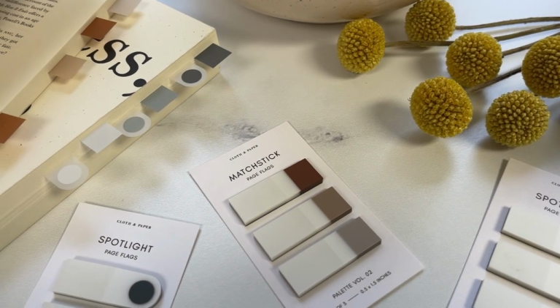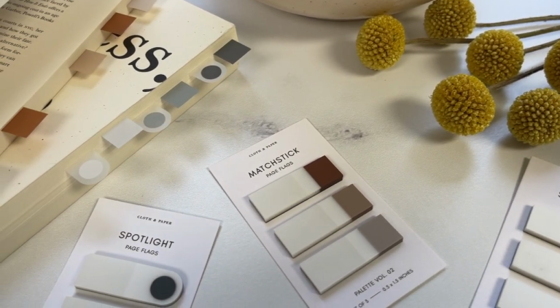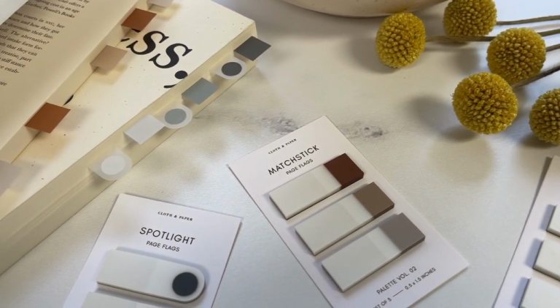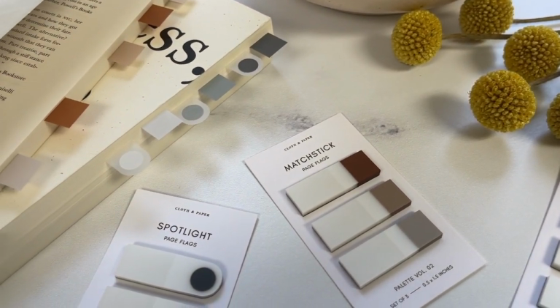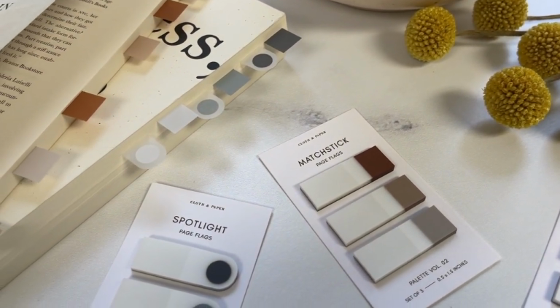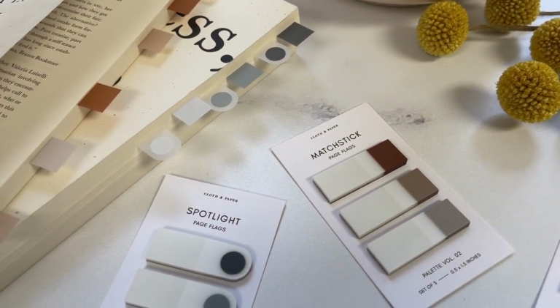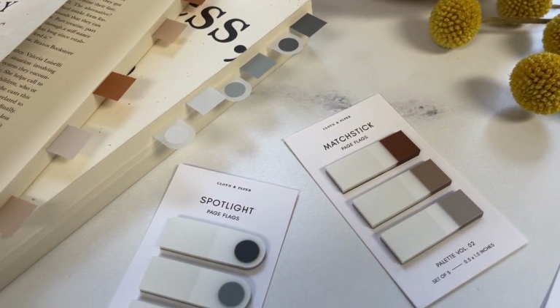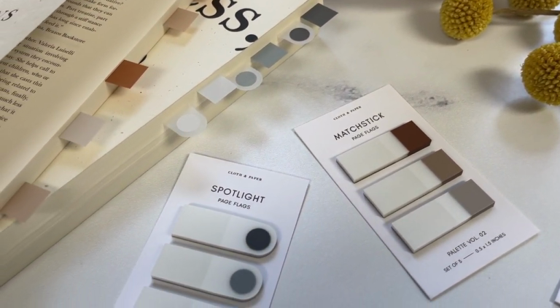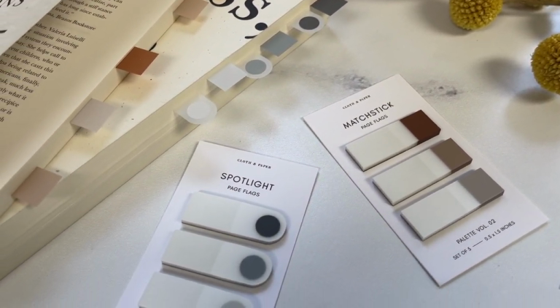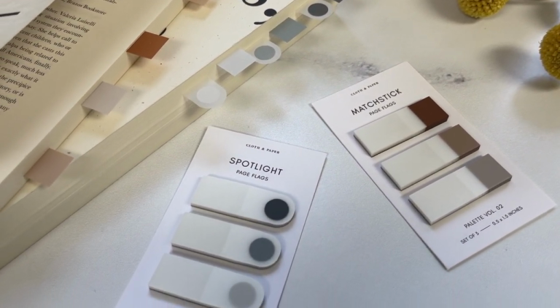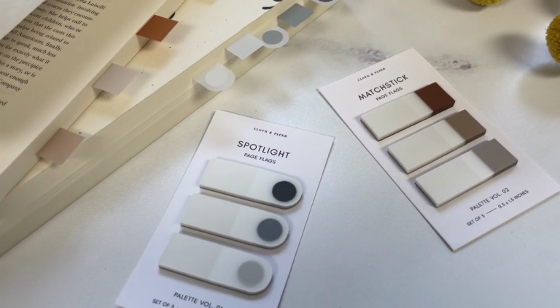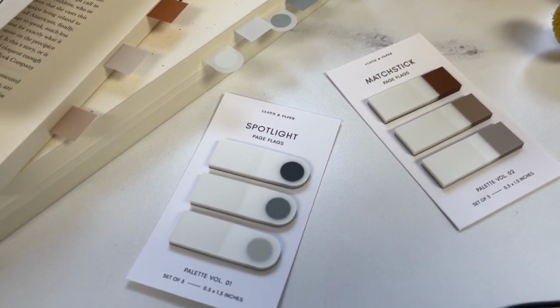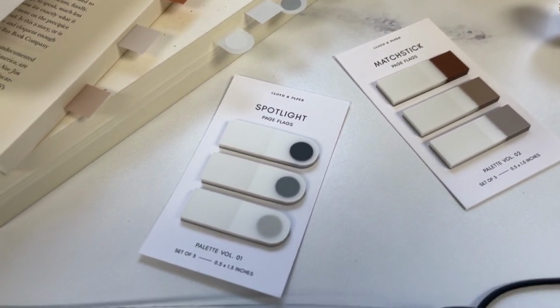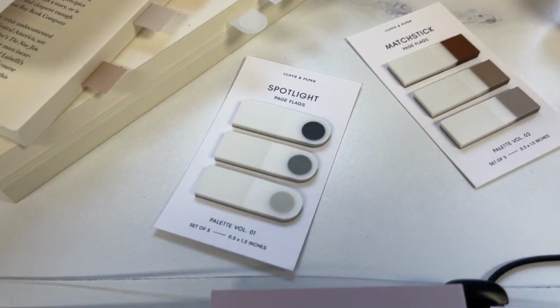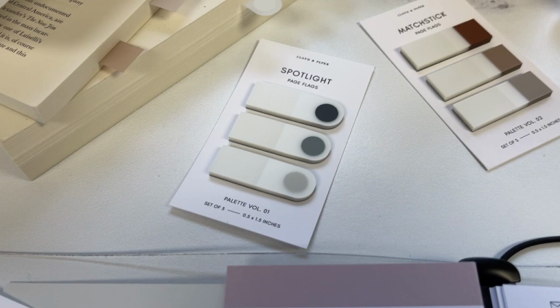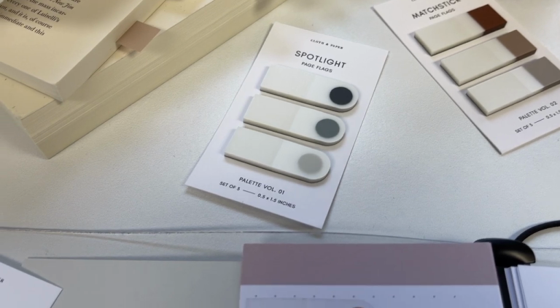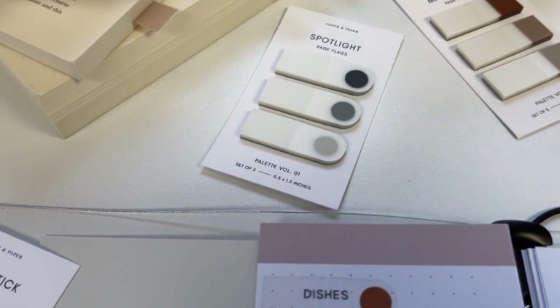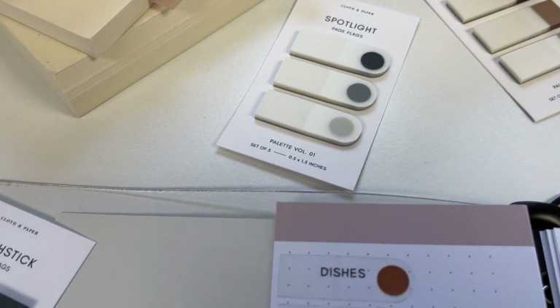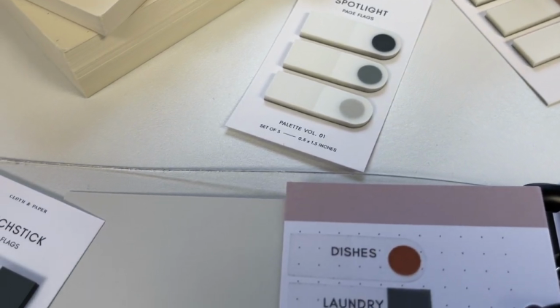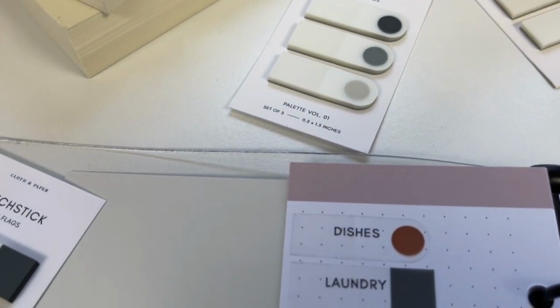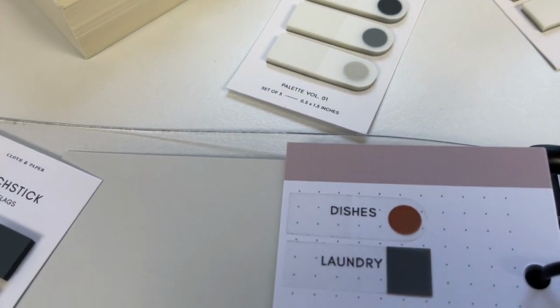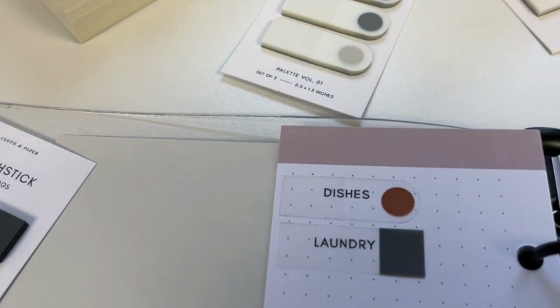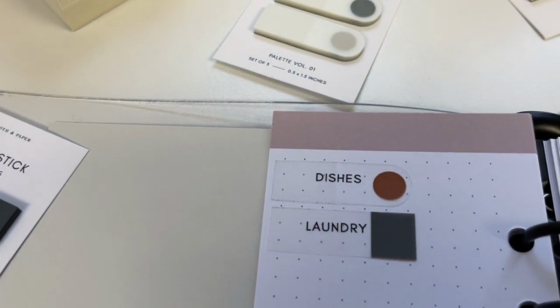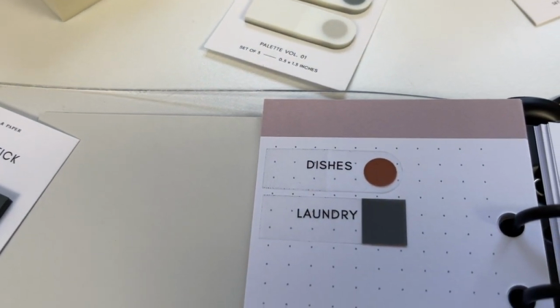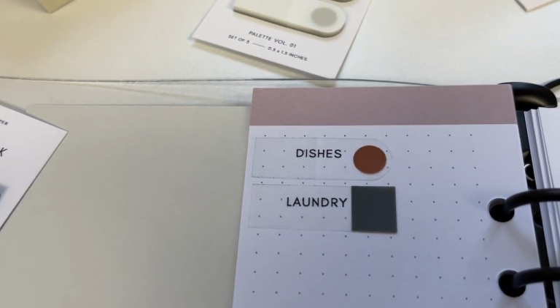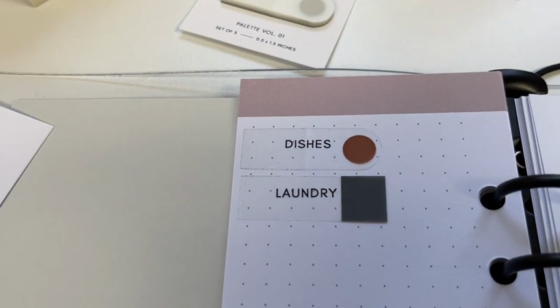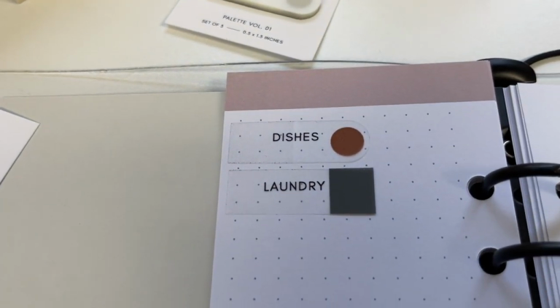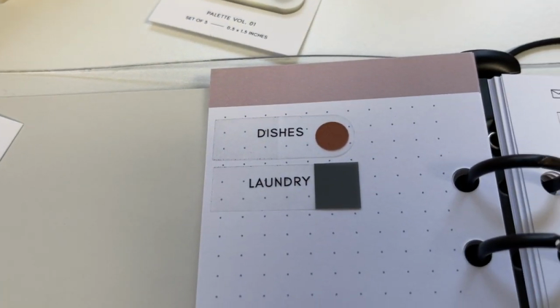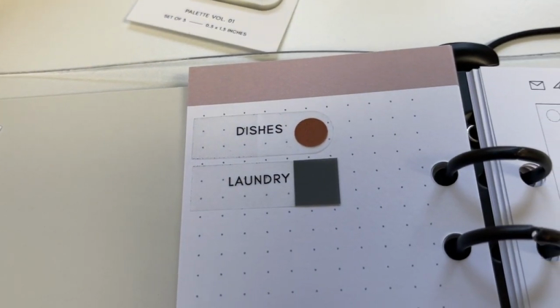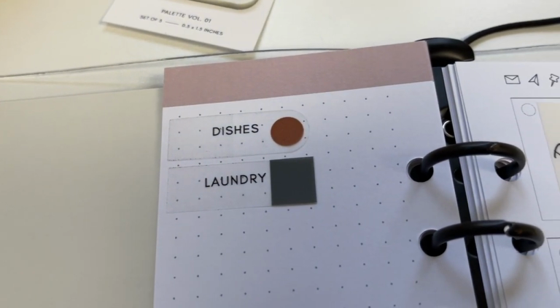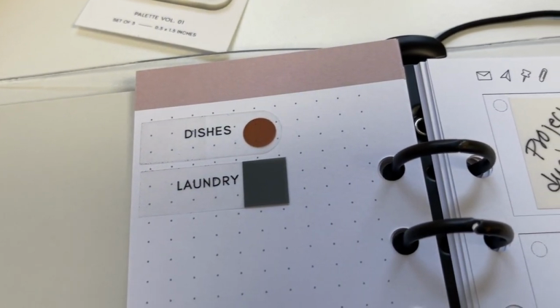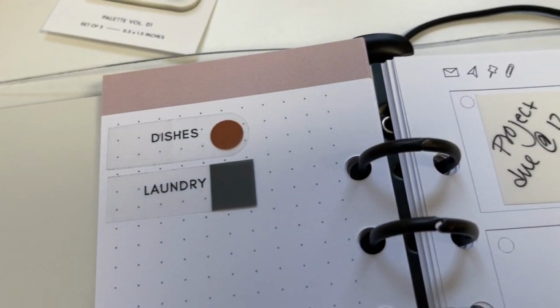Looking to add more shades to your Matchstick and Spotlight collection? Go to our website and check out the rest of the Matchstick and Spotlight sets in Volume 3, 4, and more.